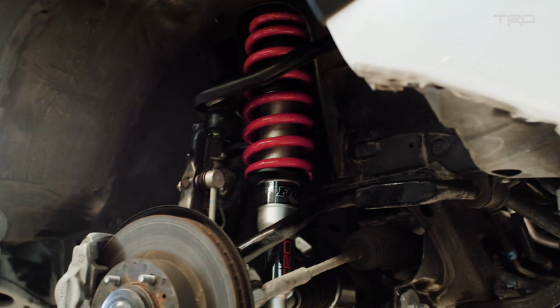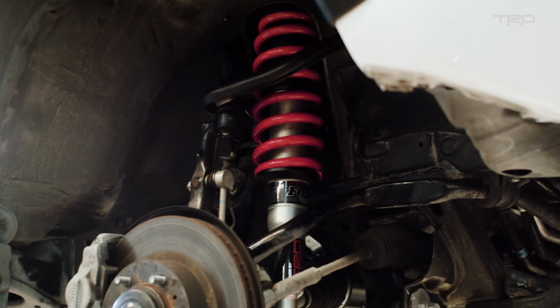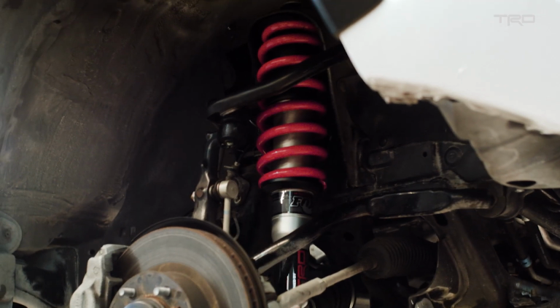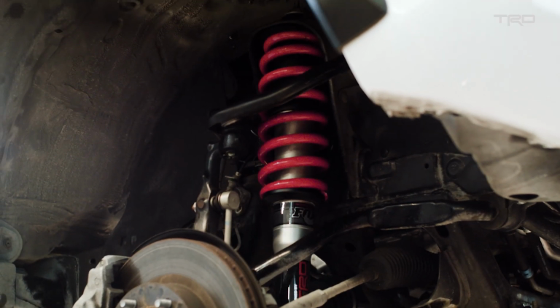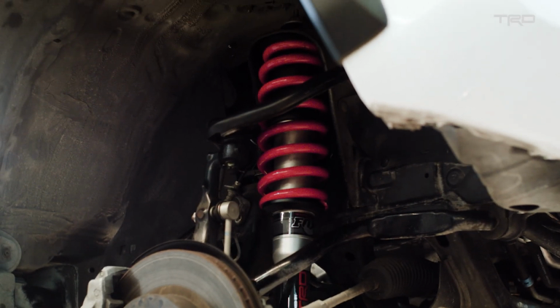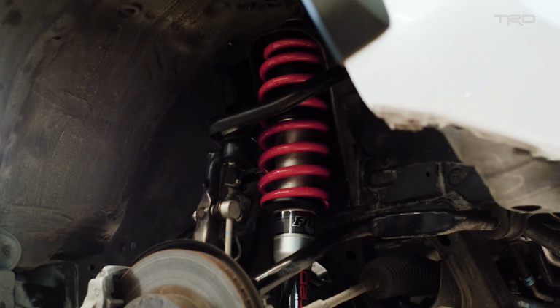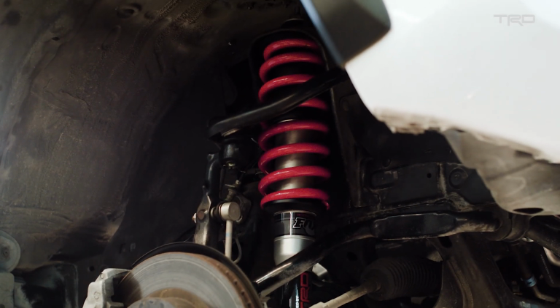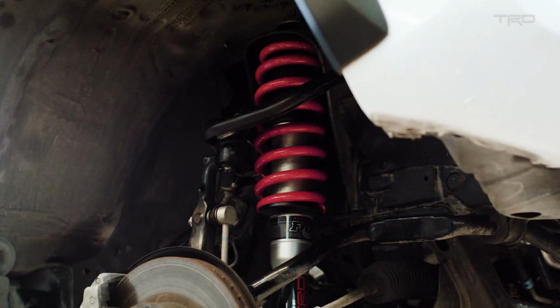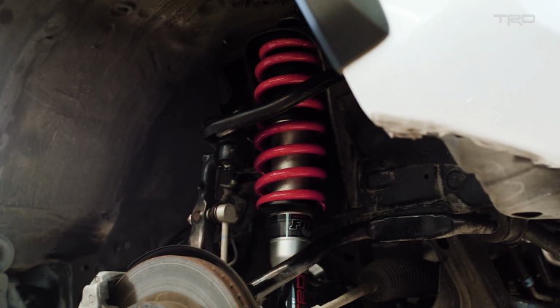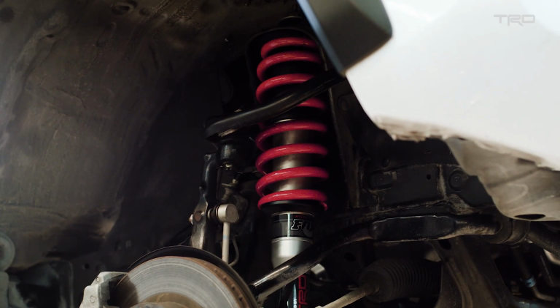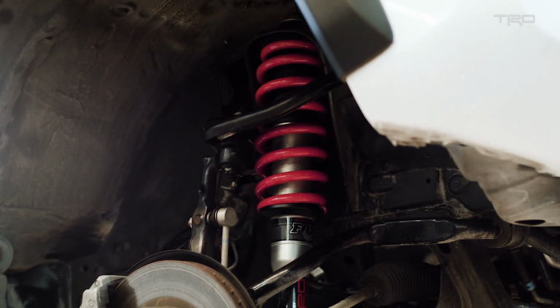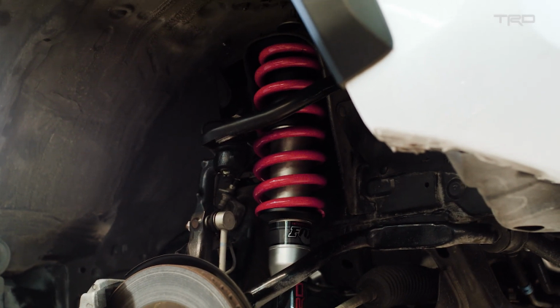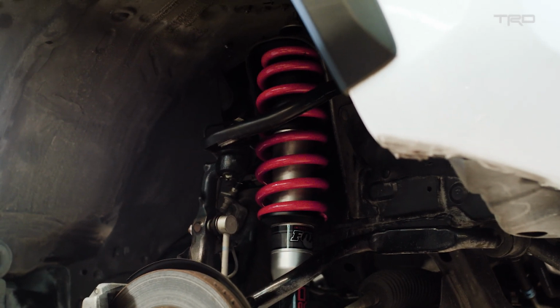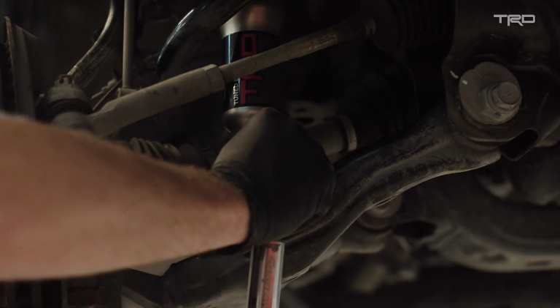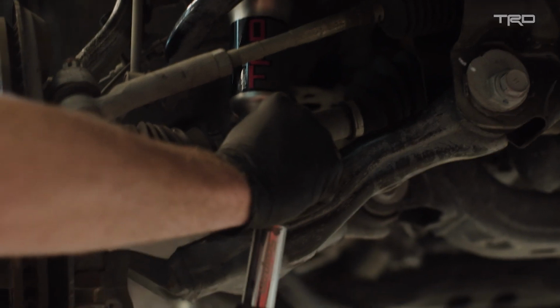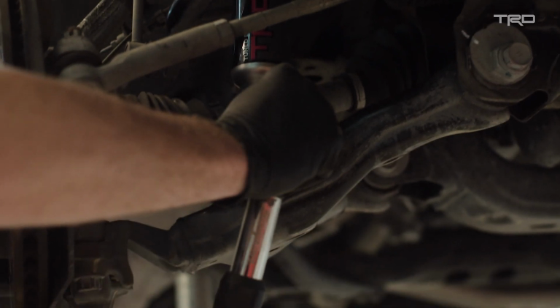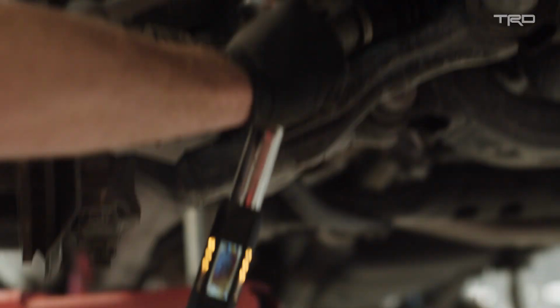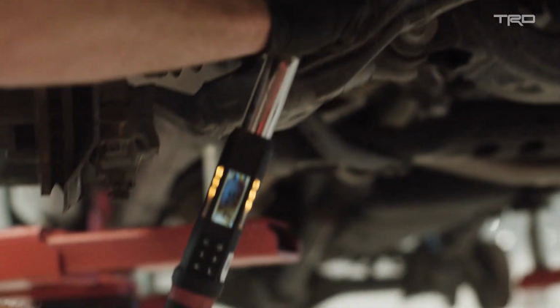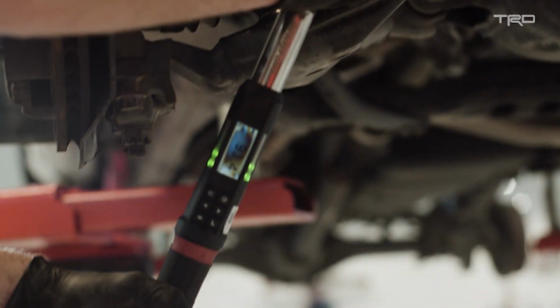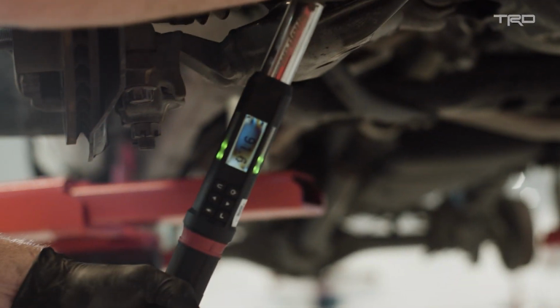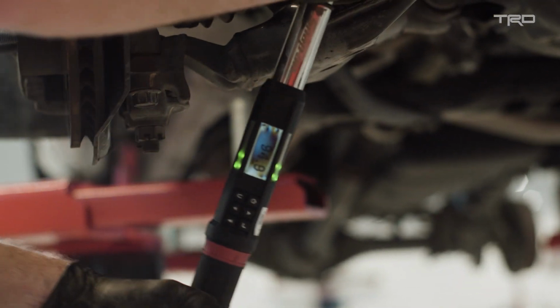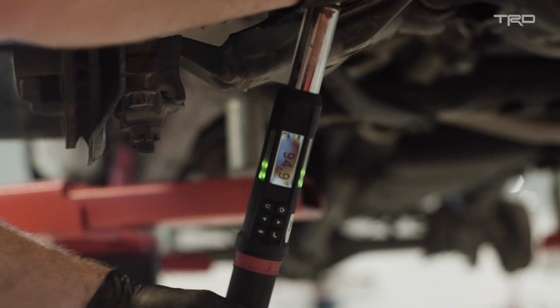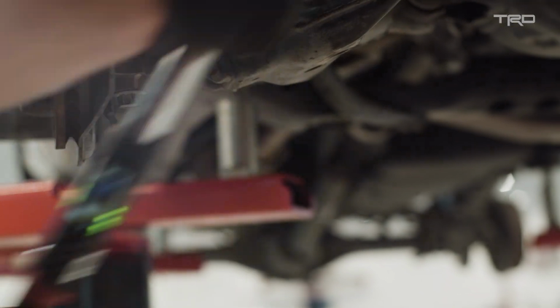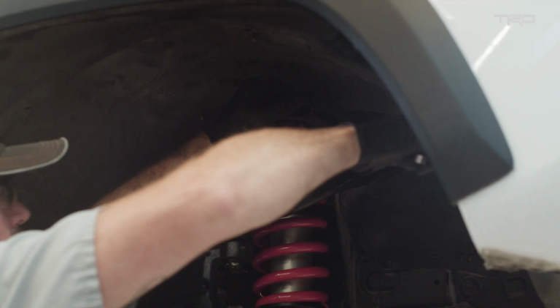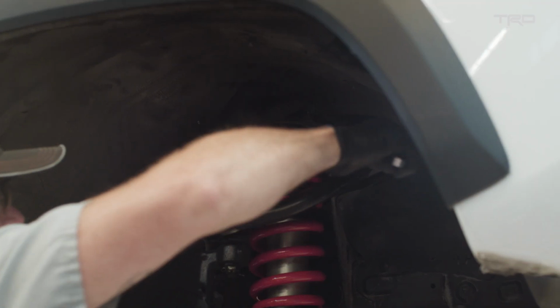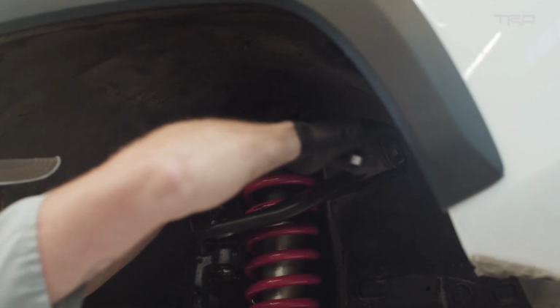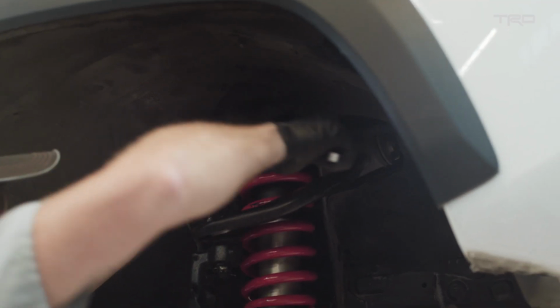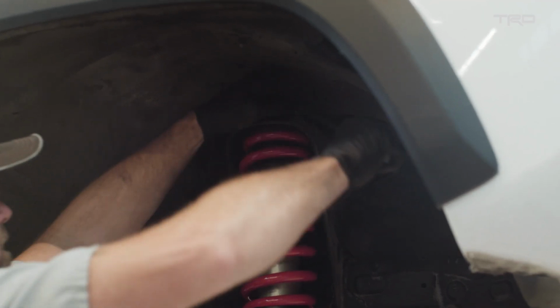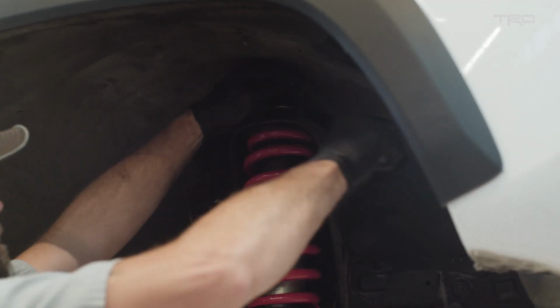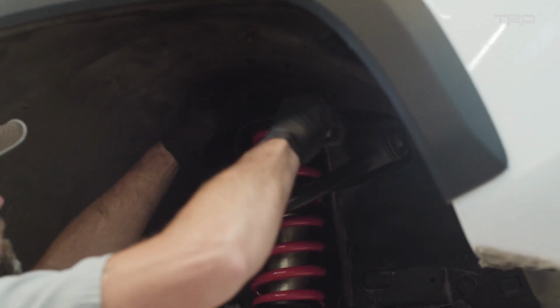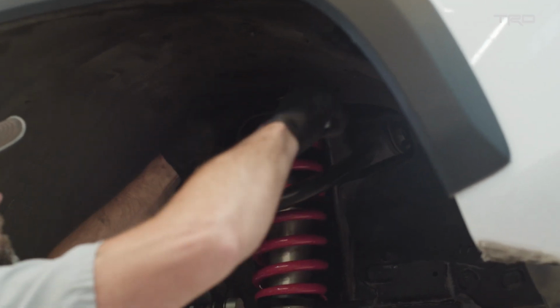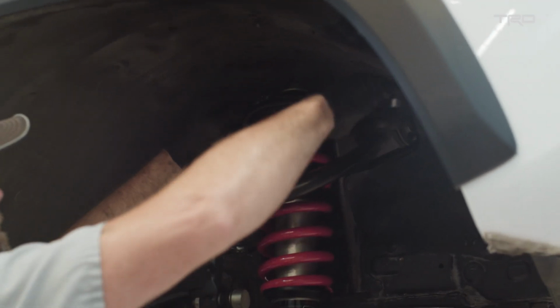The construction of these shocks is quite different than a regular shock. They're all aluminum, and in fact some portions of it are forged for extra strength.